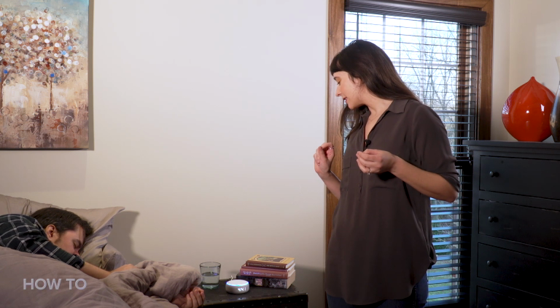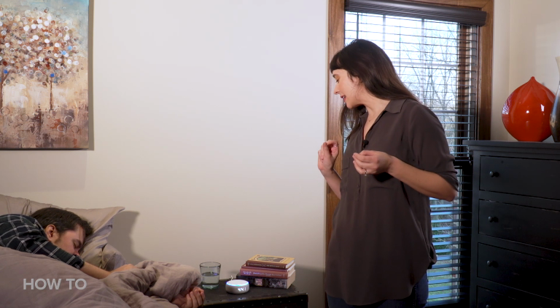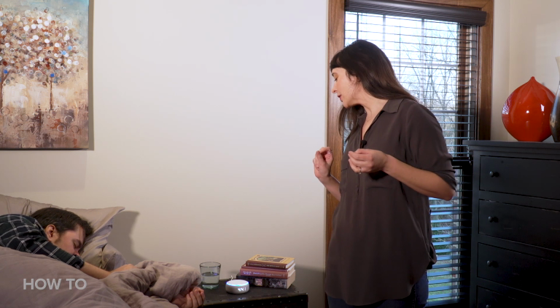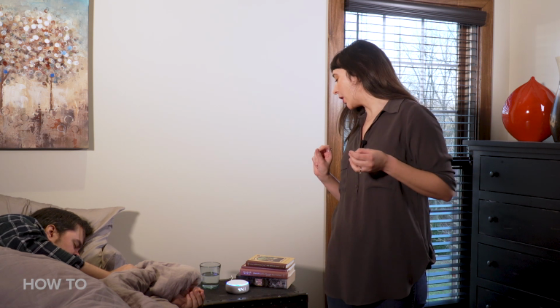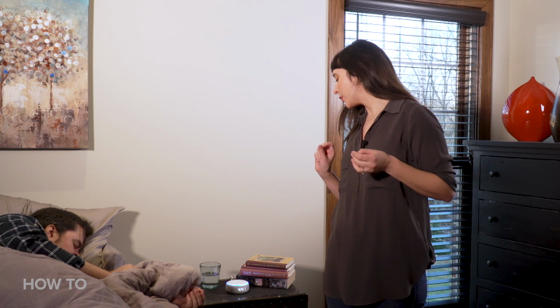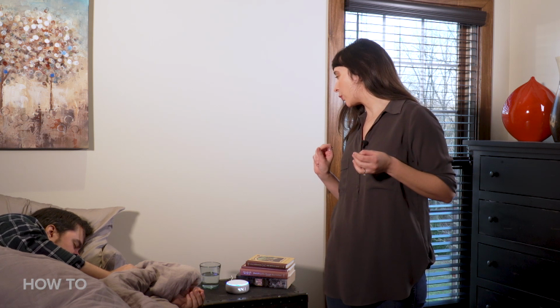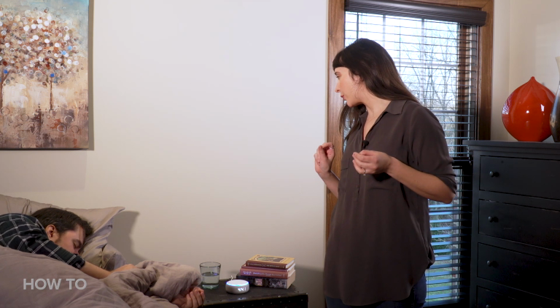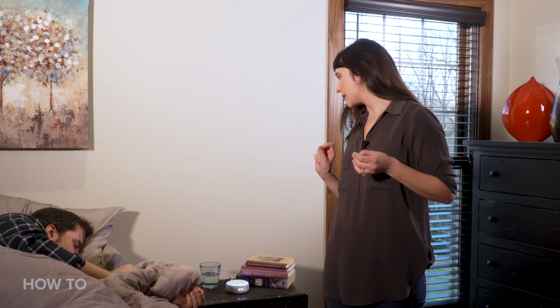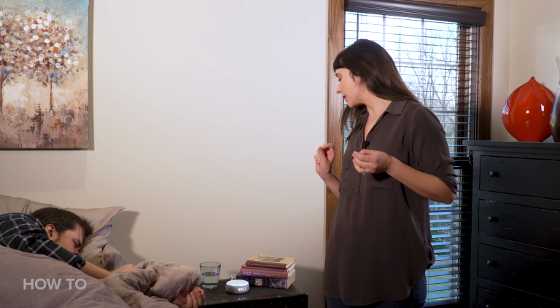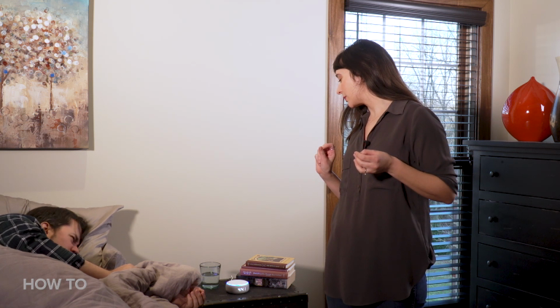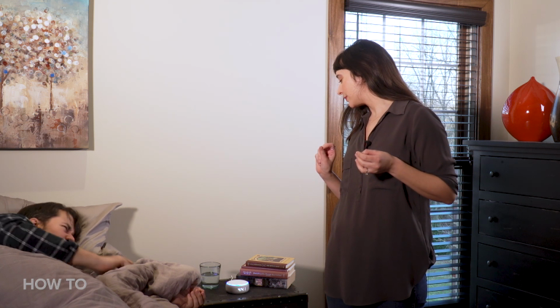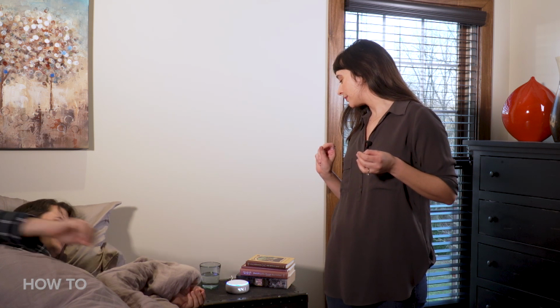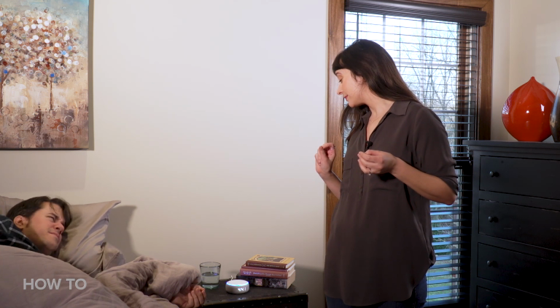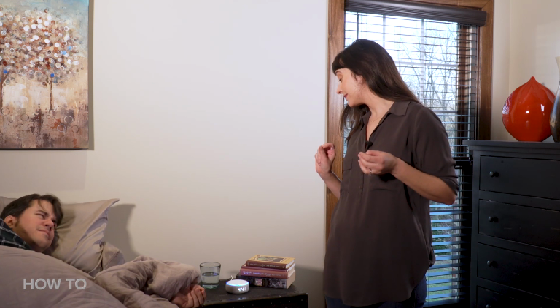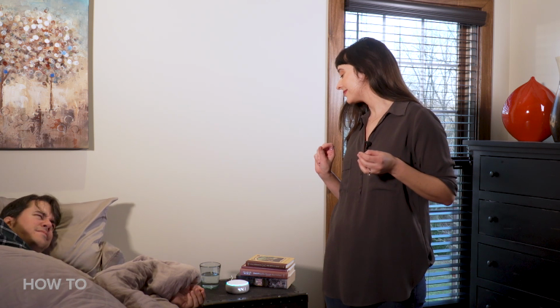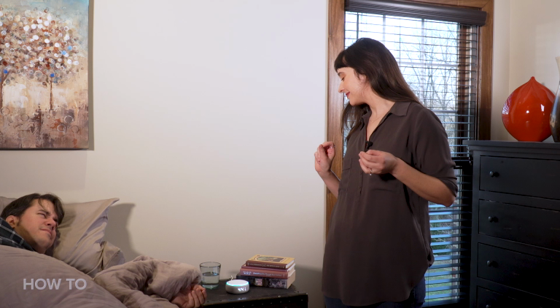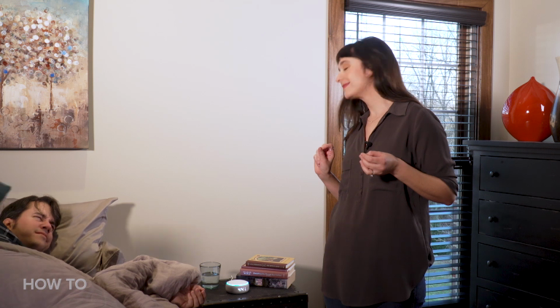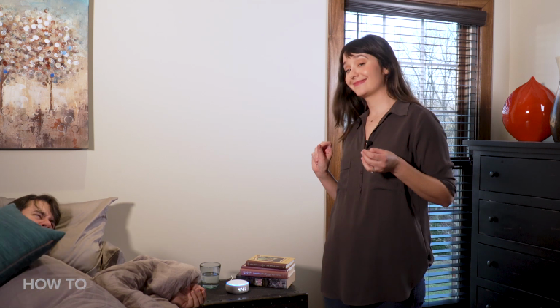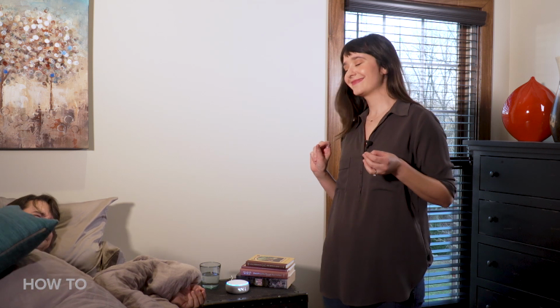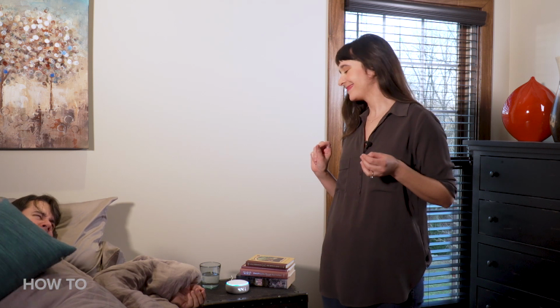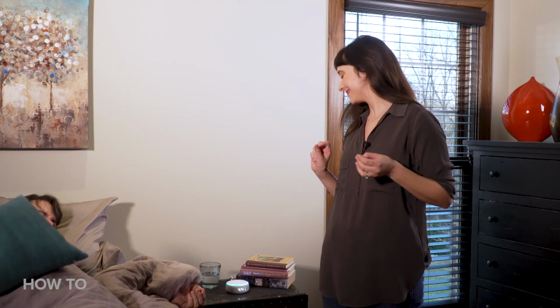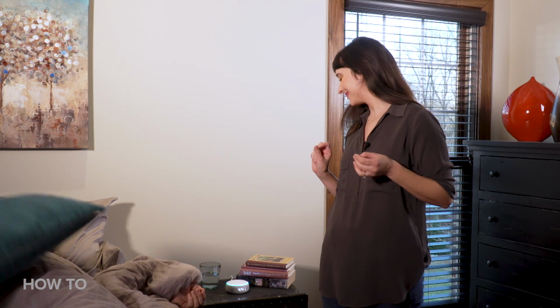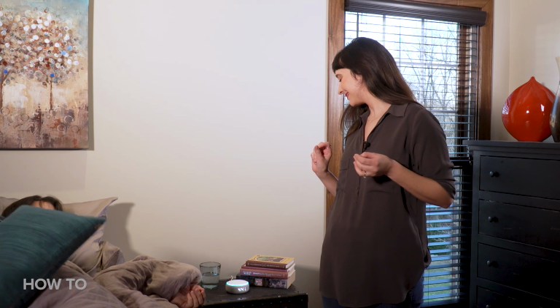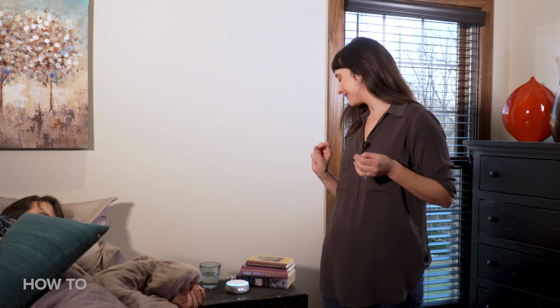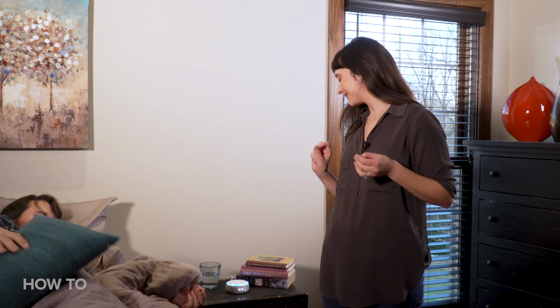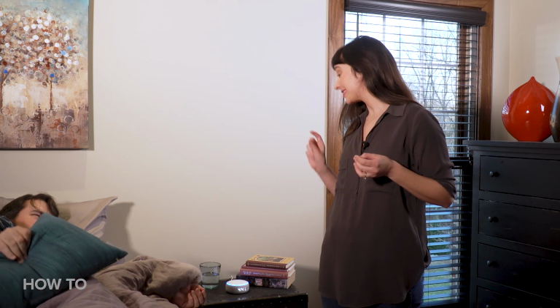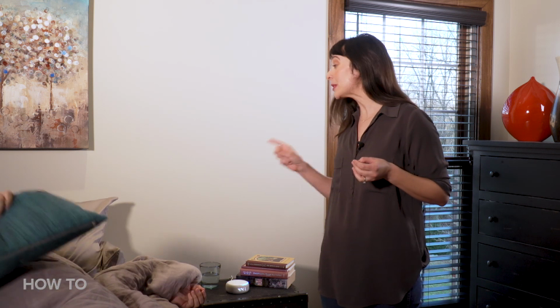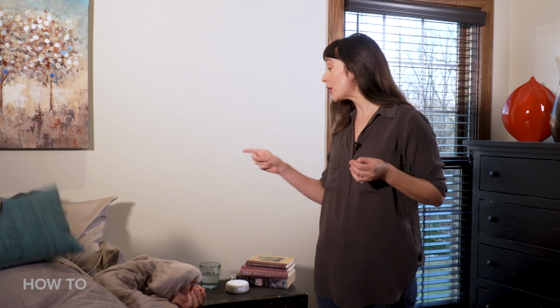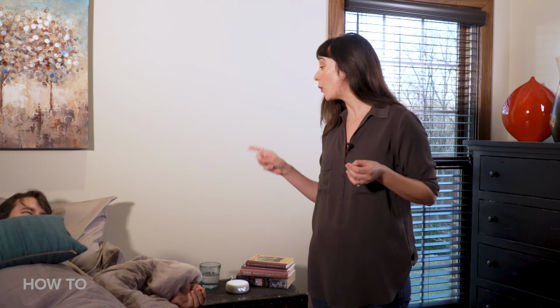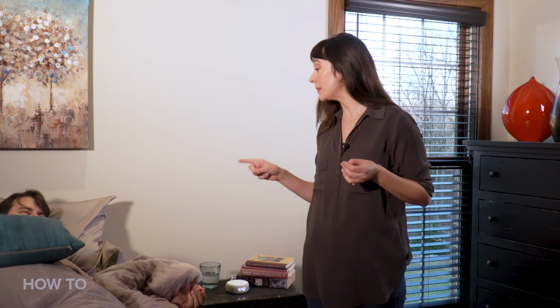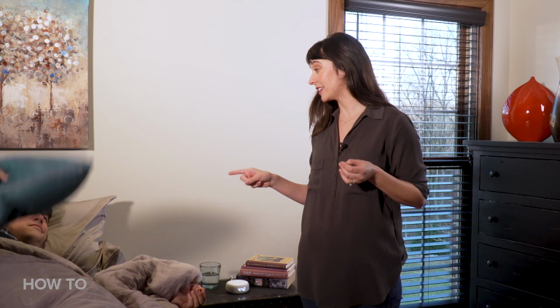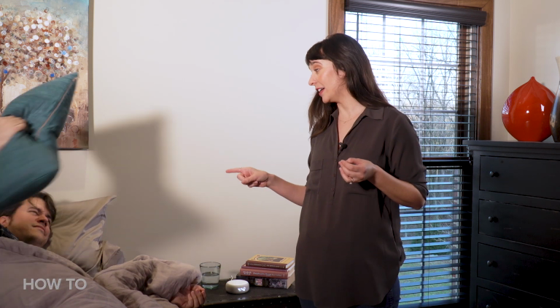Set an alarm for 4:42. Alarm set for 4:42pm. That means you have one minute left.